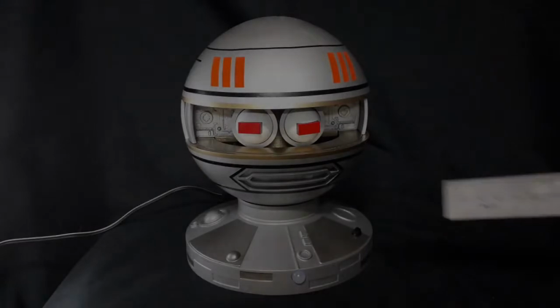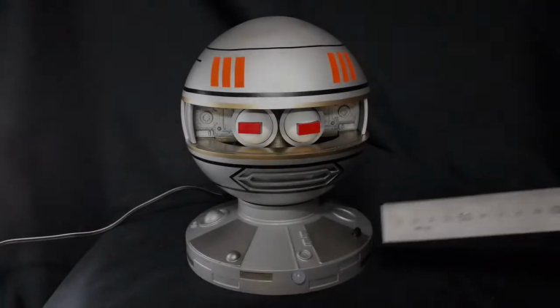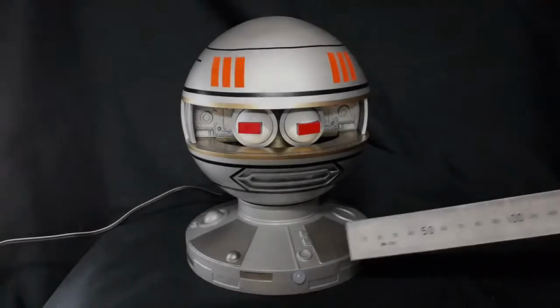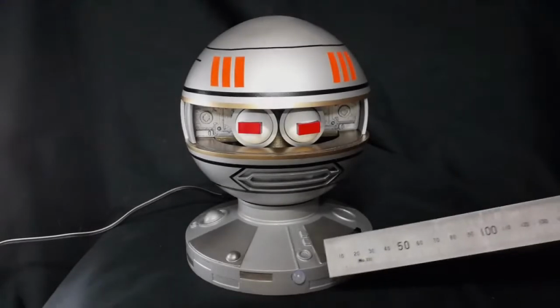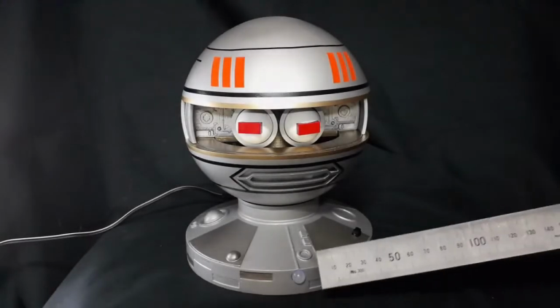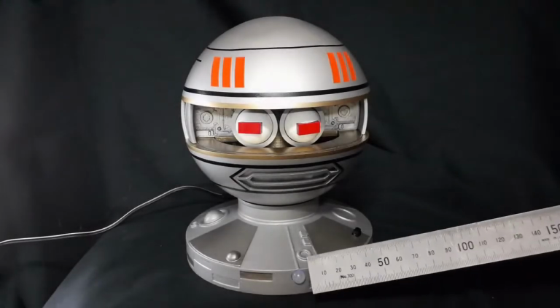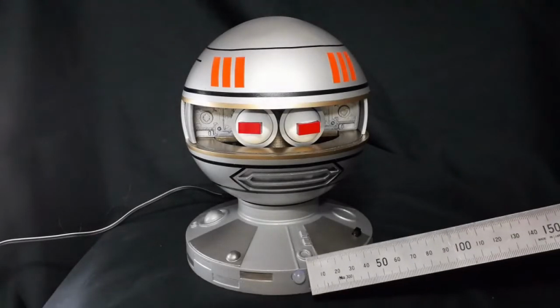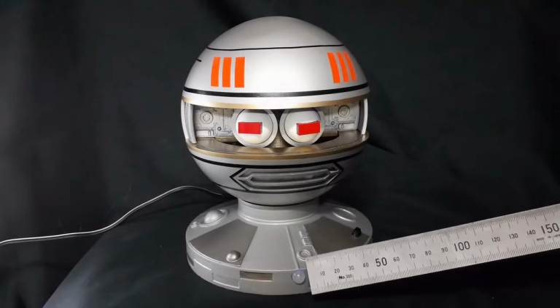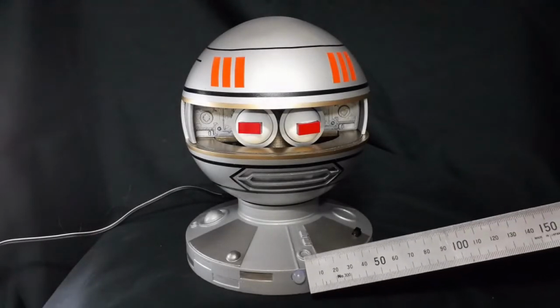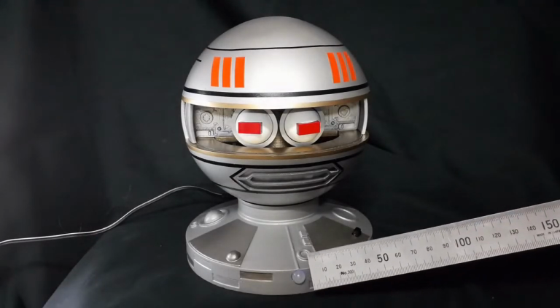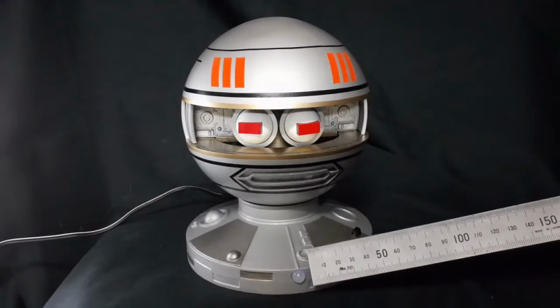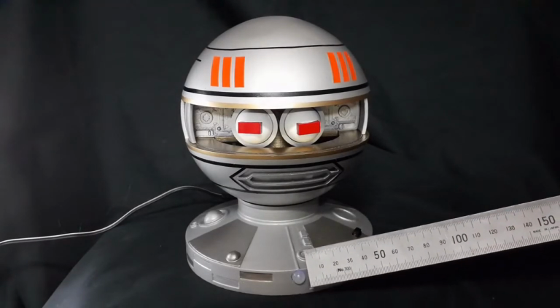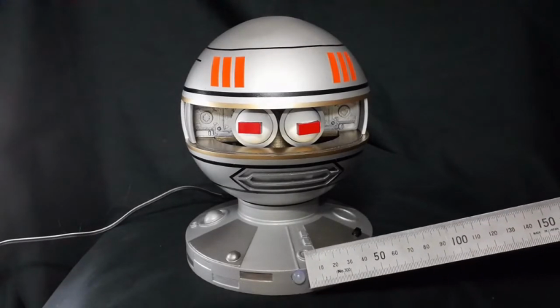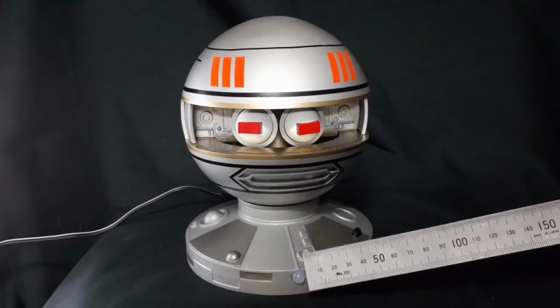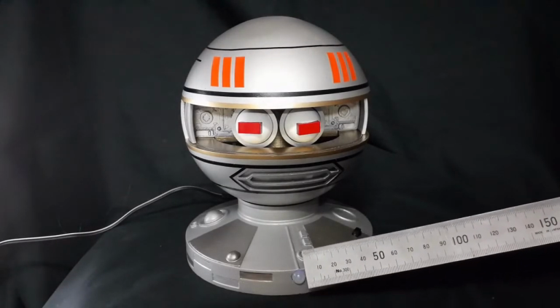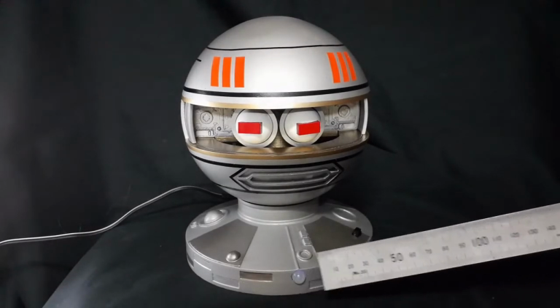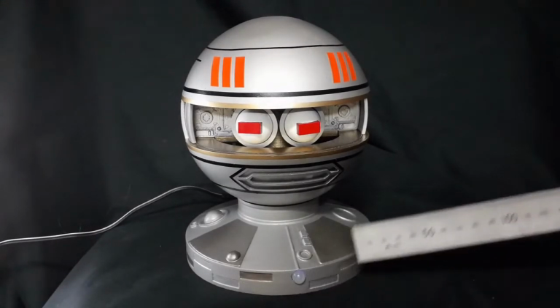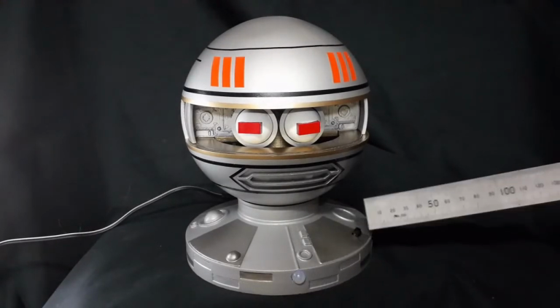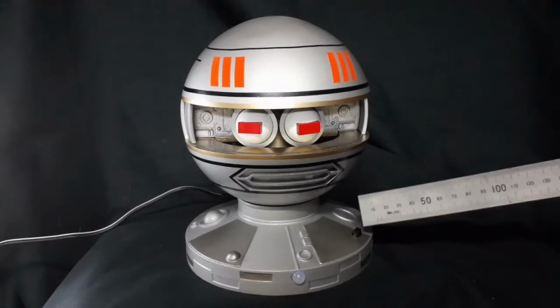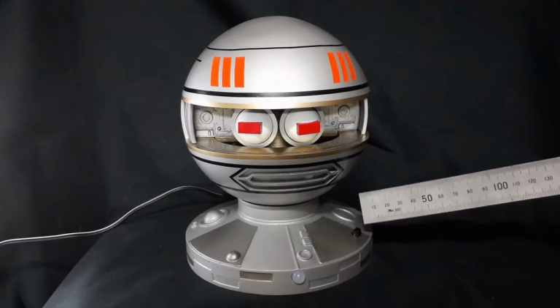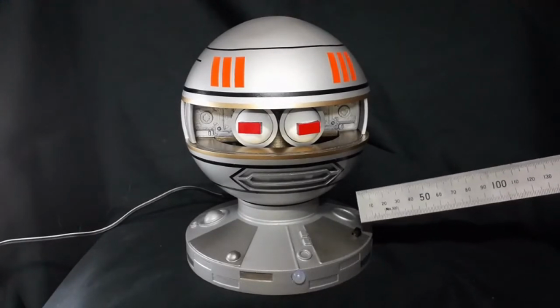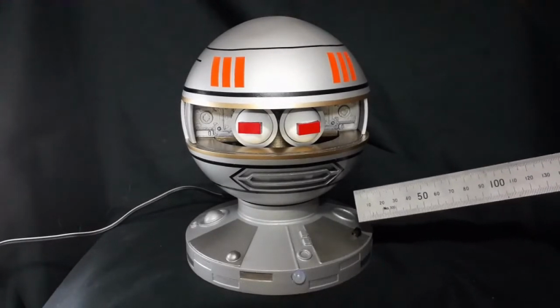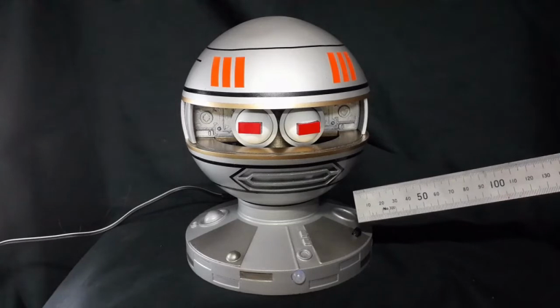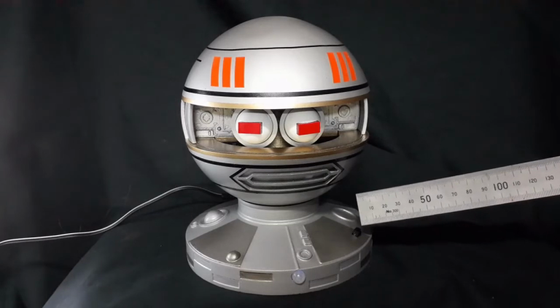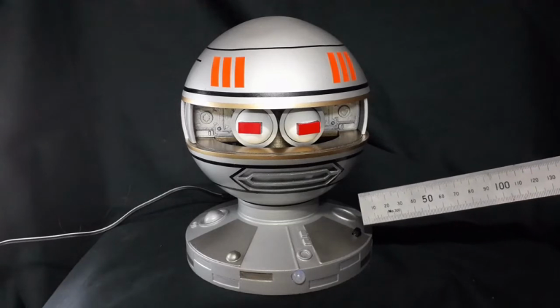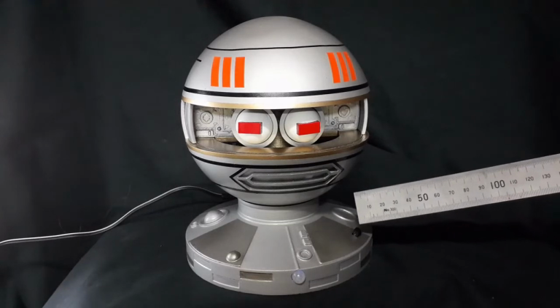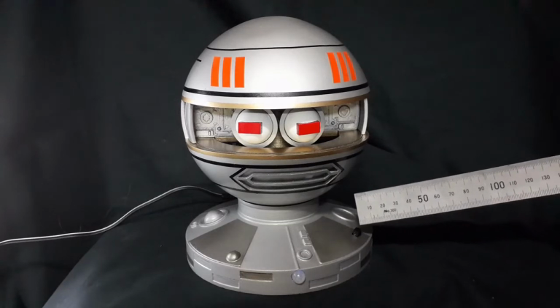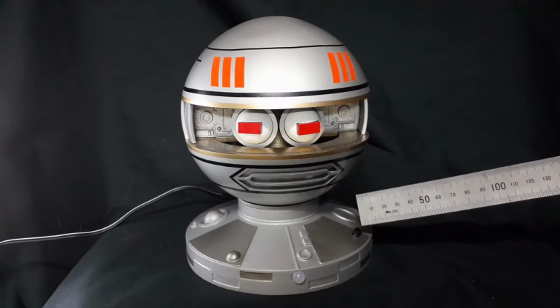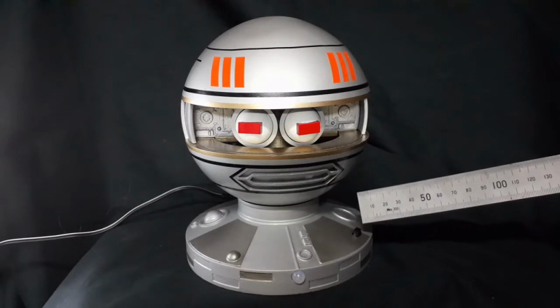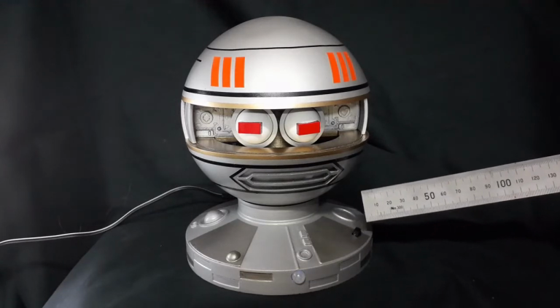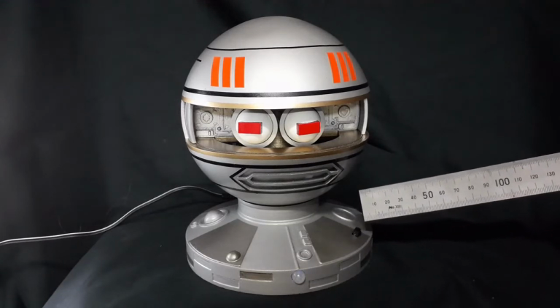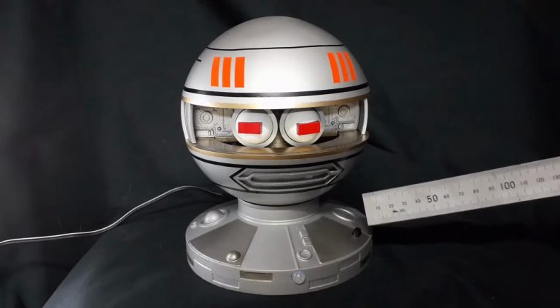So we have a PIR sensor for the motion detection, and that's the infrared sensor for the remote.